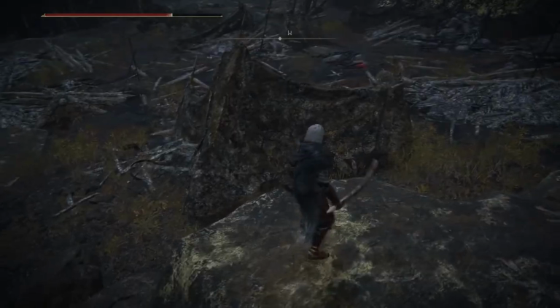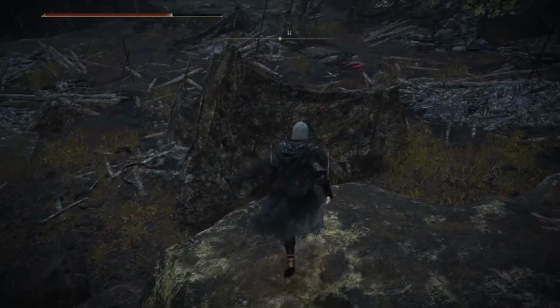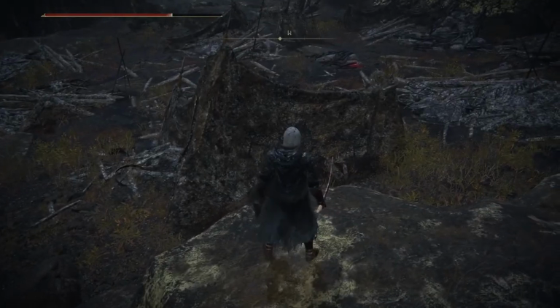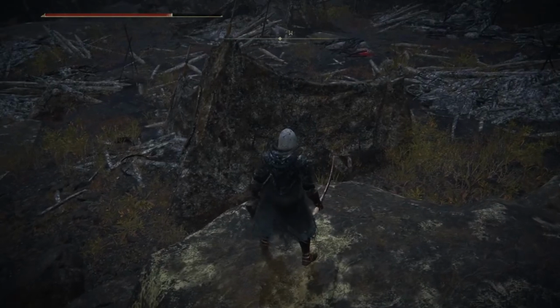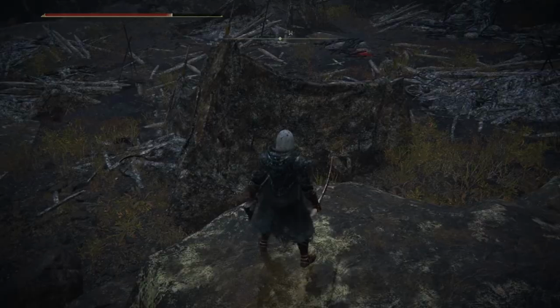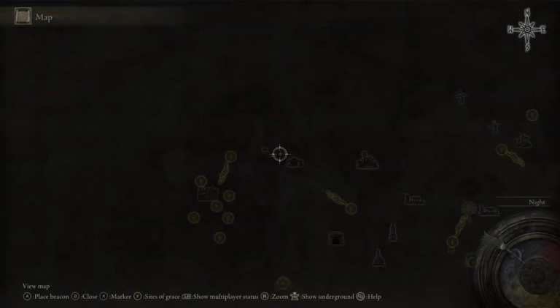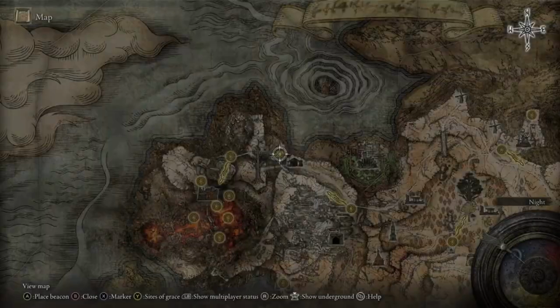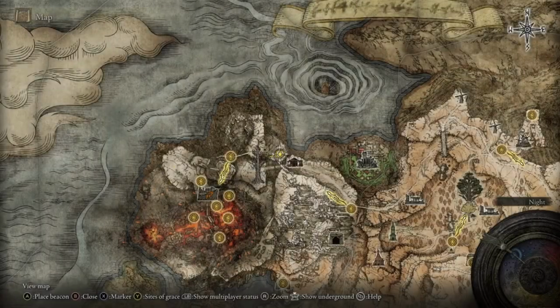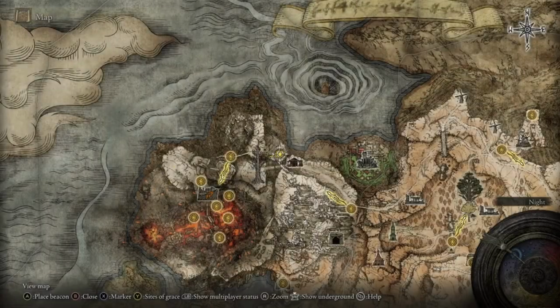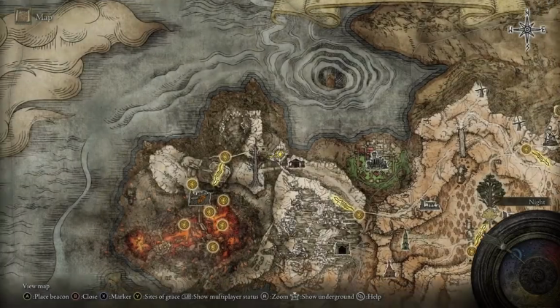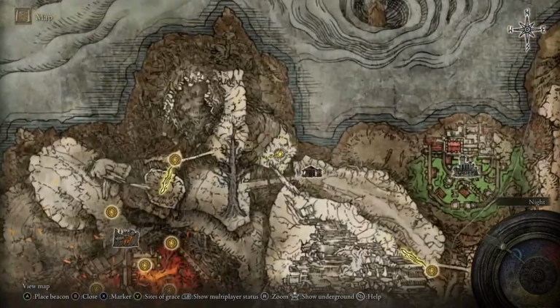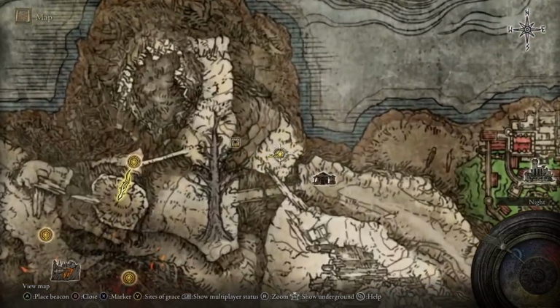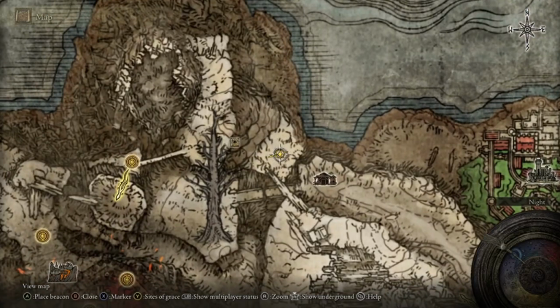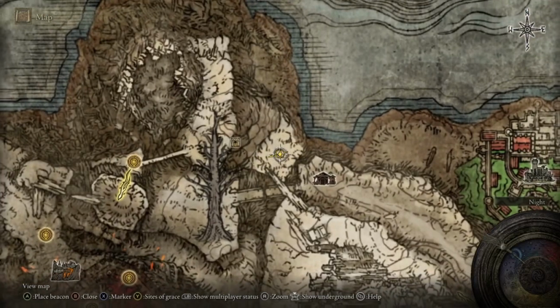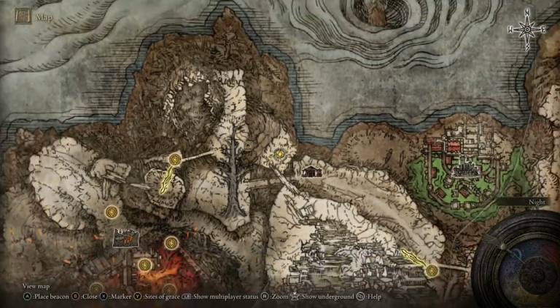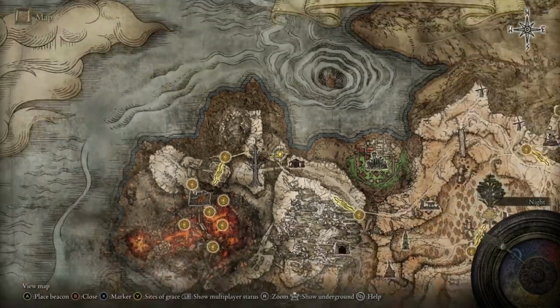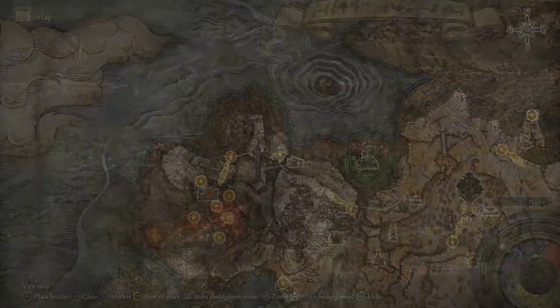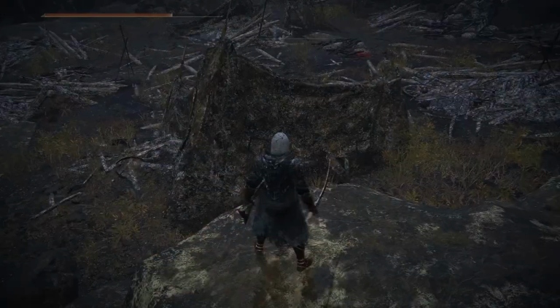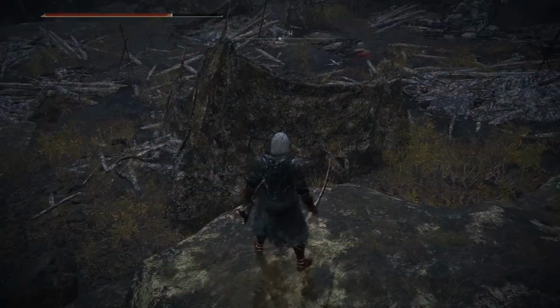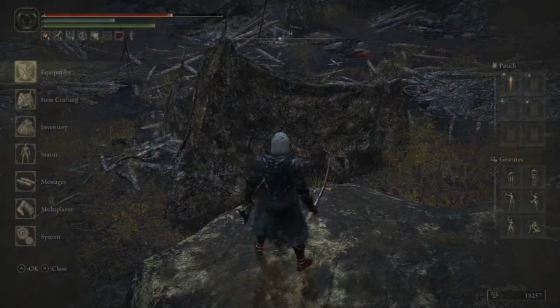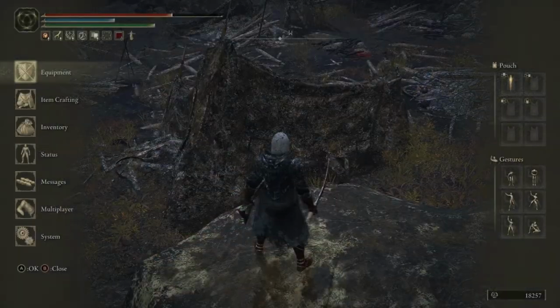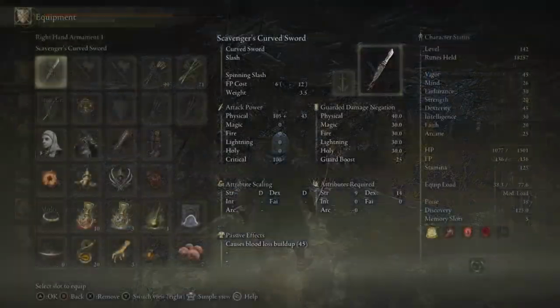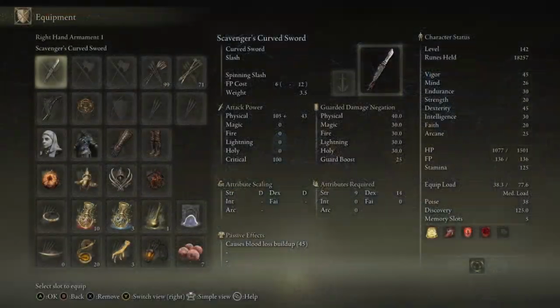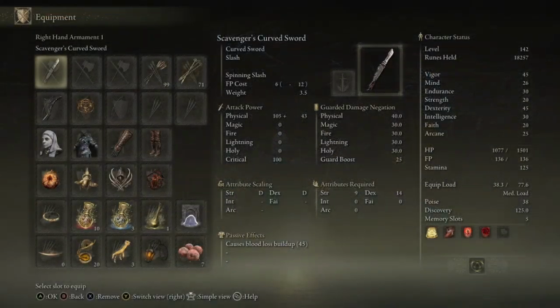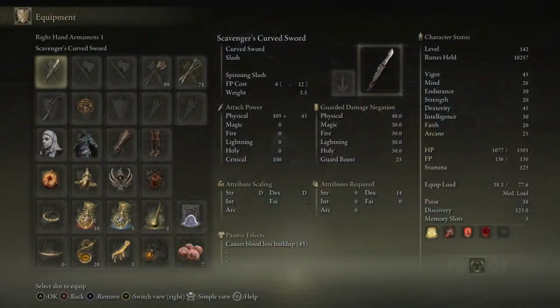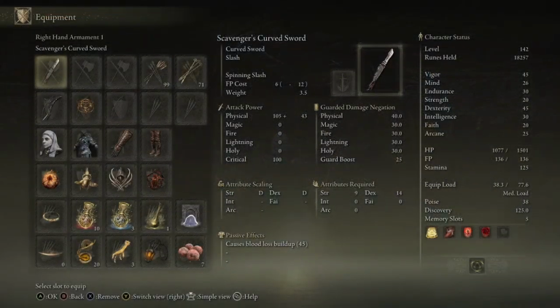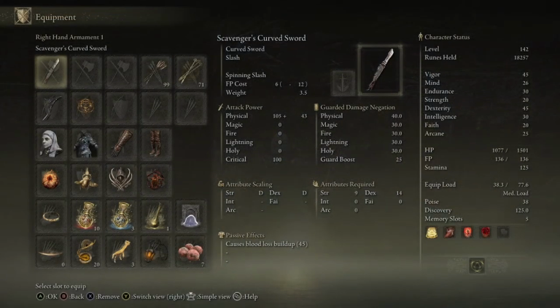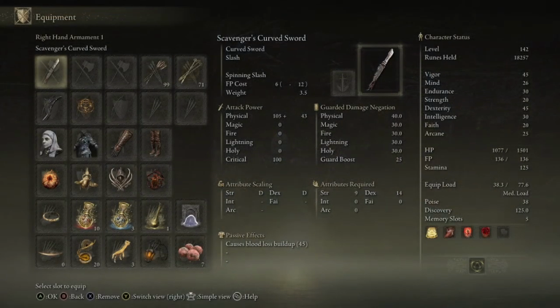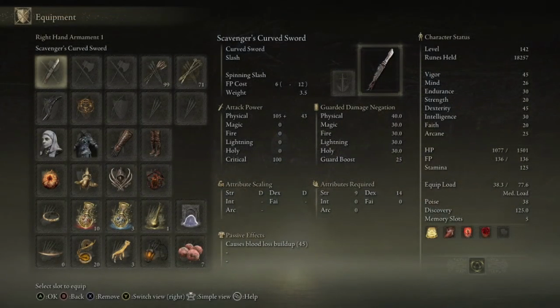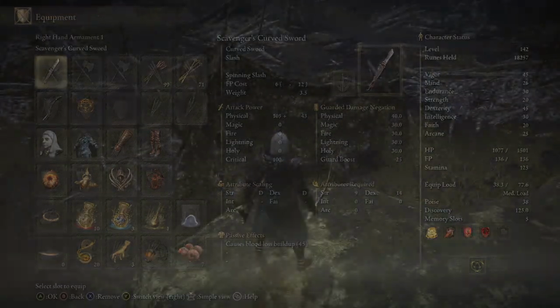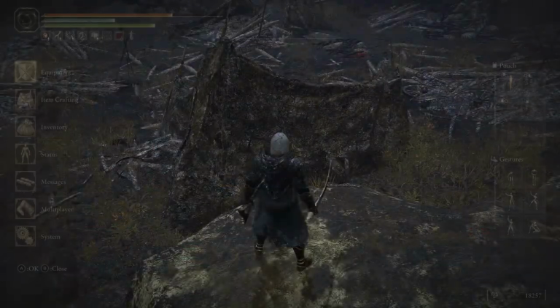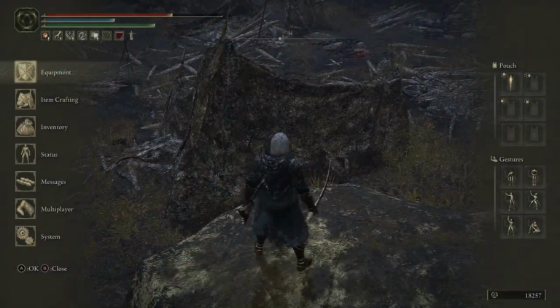And there you go — that's the Mushroom Crown. Now to get the Curve Sword, just go to this location I'm showing right here and it should be in front of this tent on a dead body.